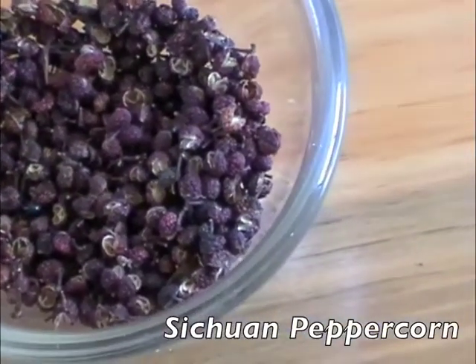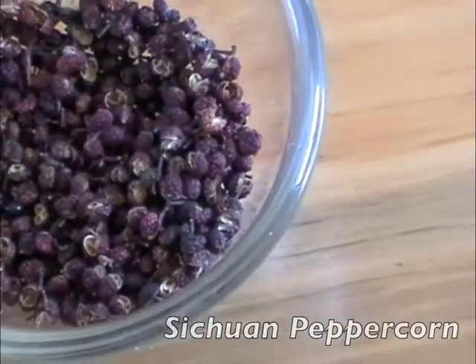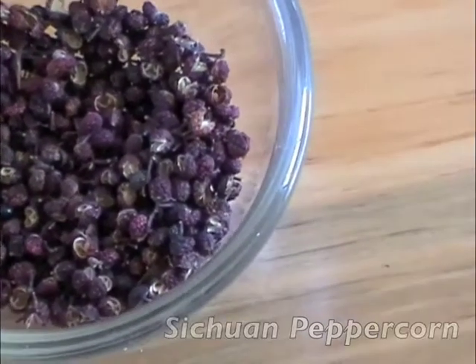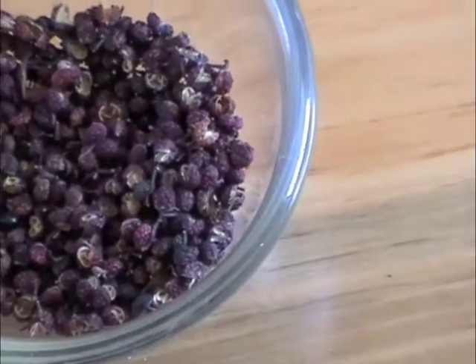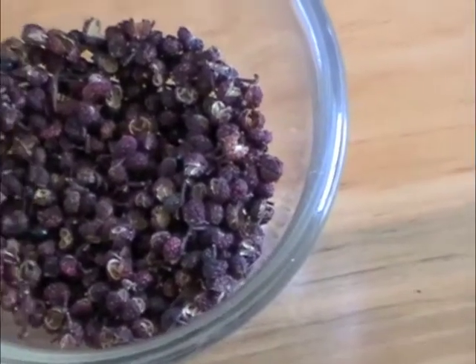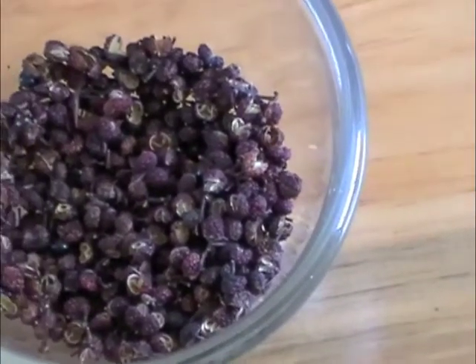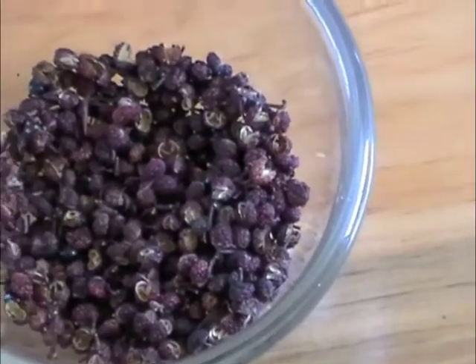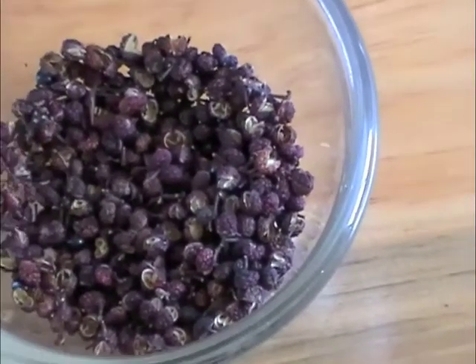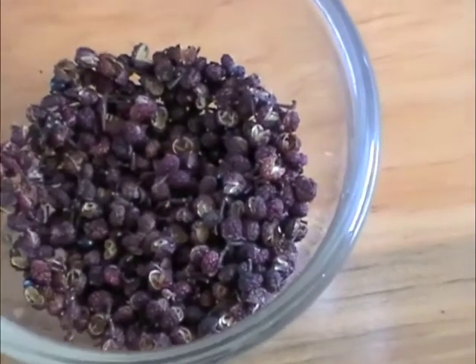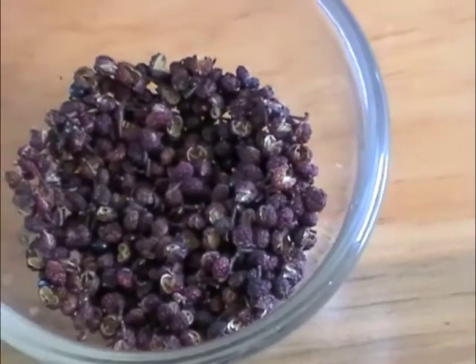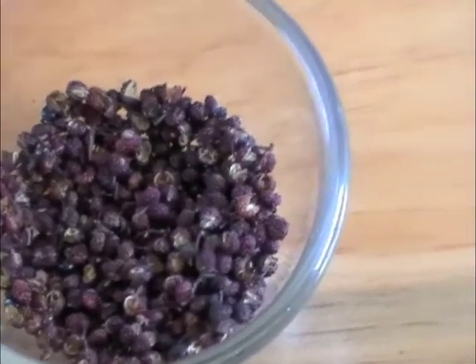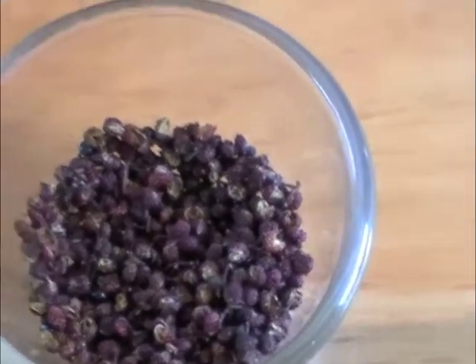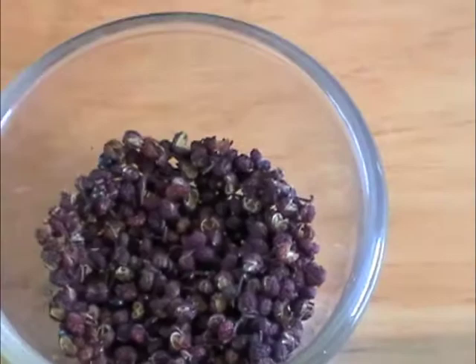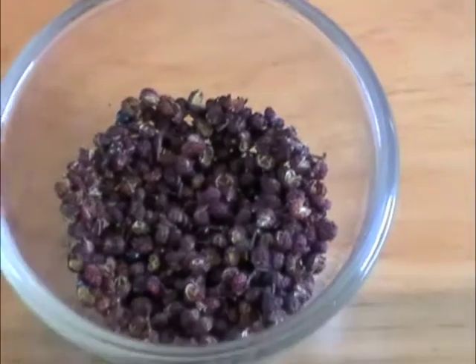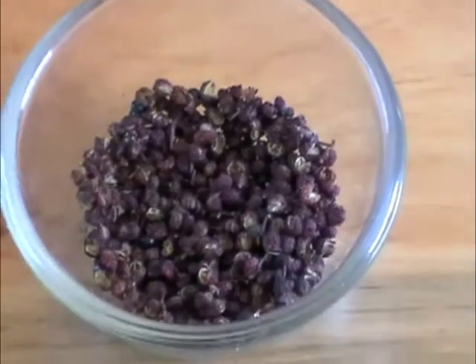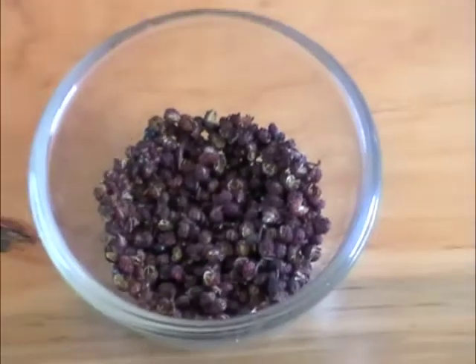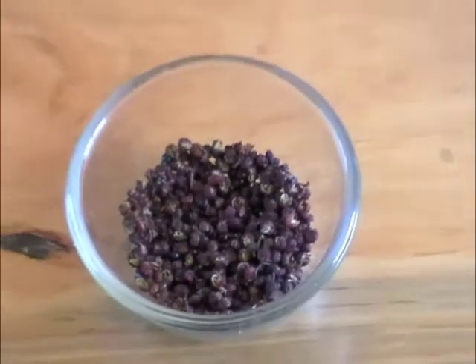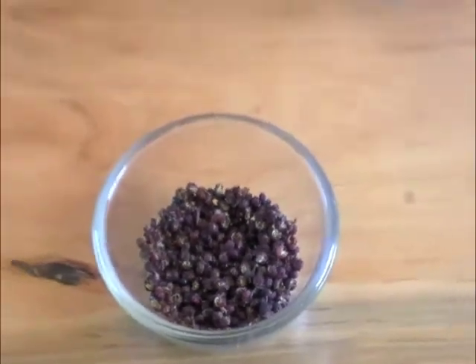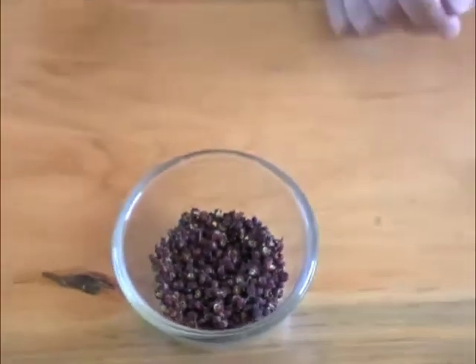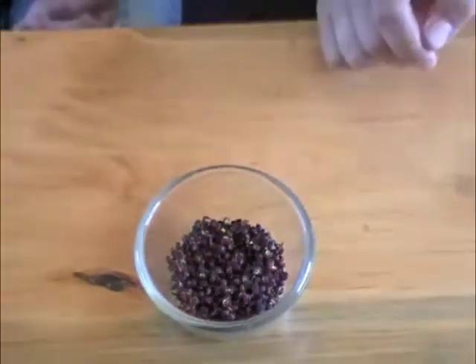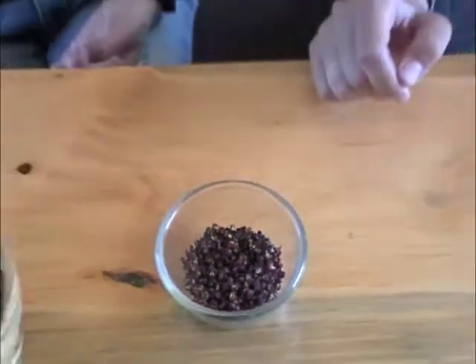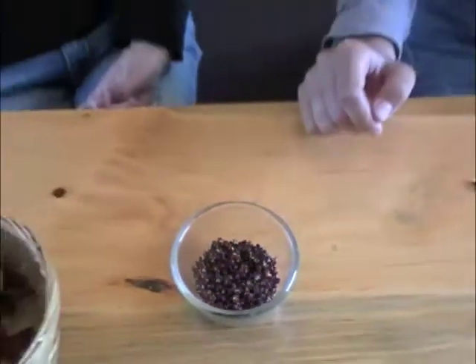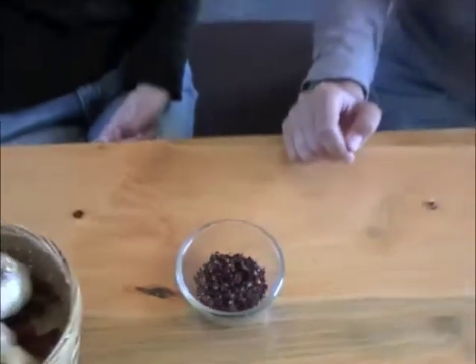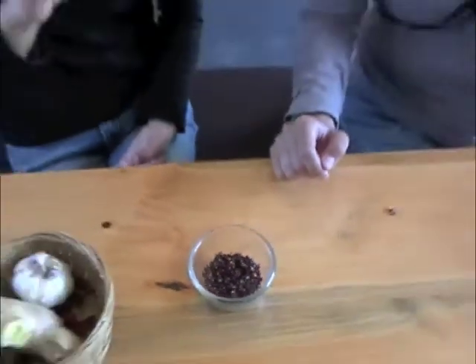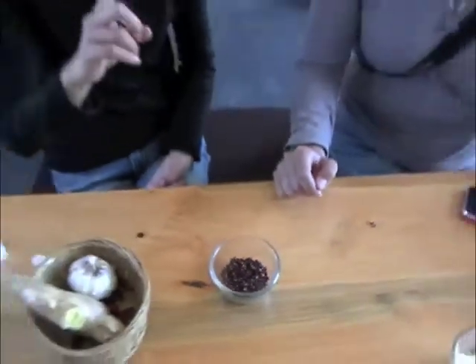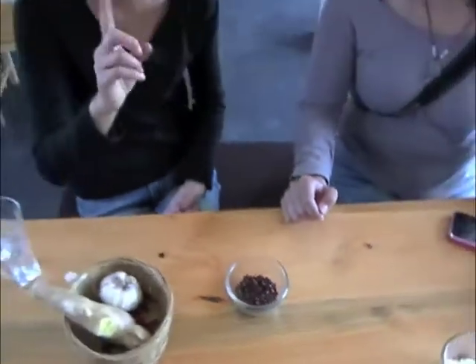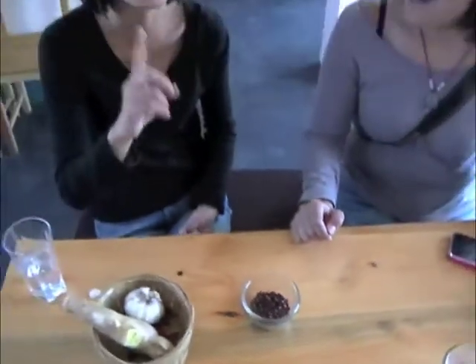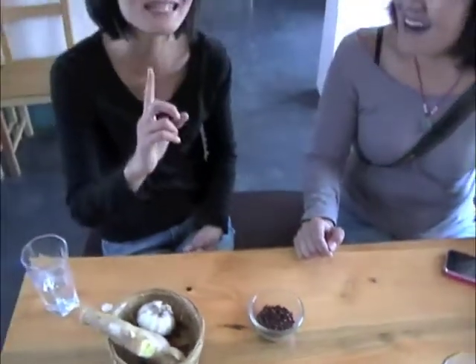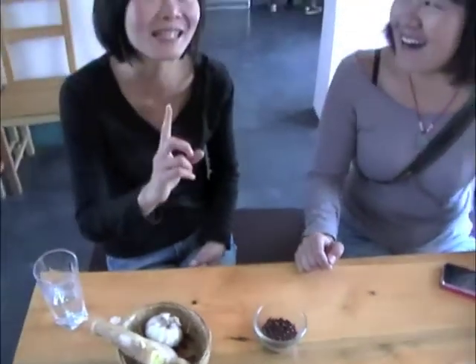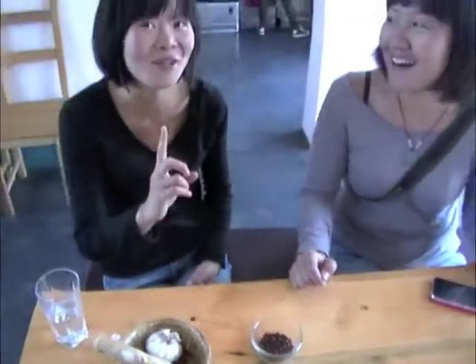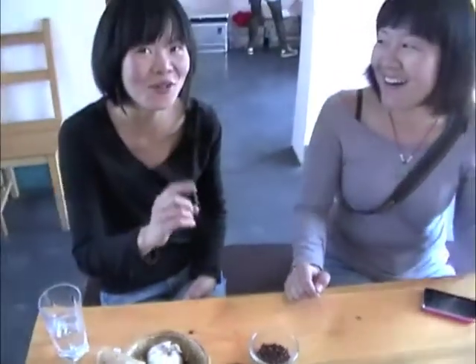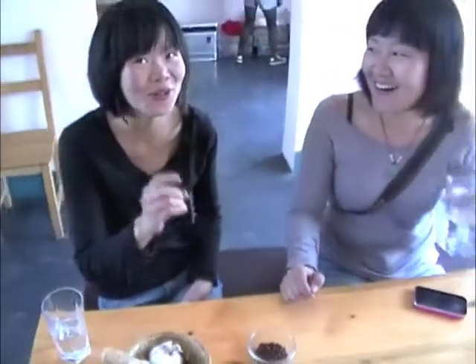If you accidentally step on it, it will explode in your mouth. So if you are not careful when you eat the chicken food, it will explode in your mouth.